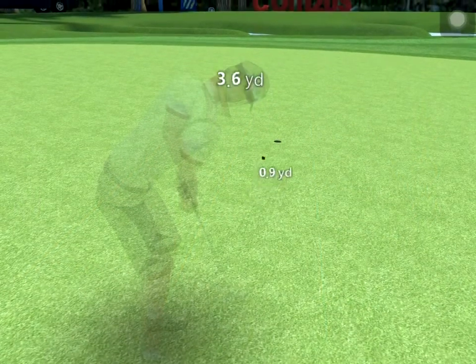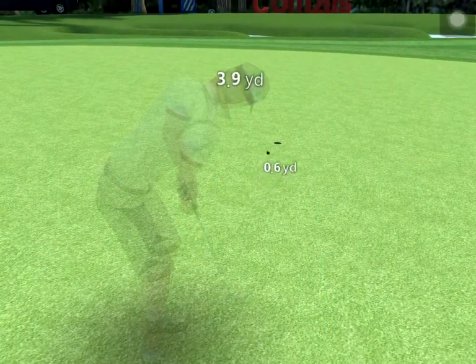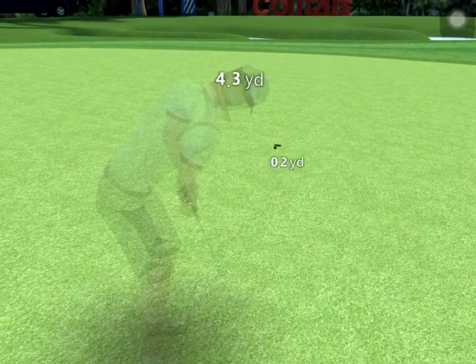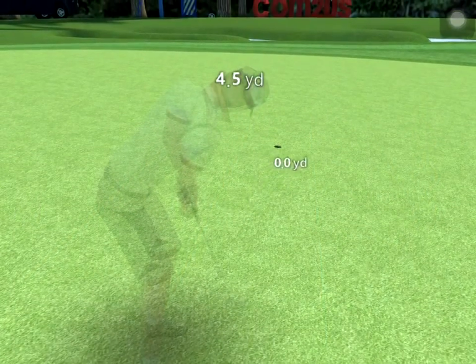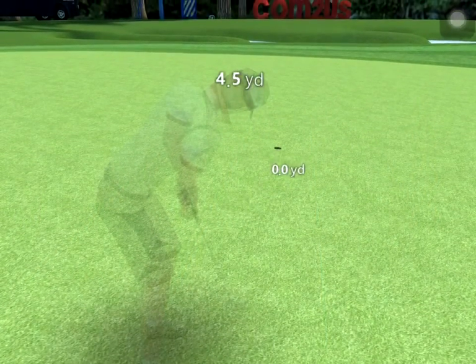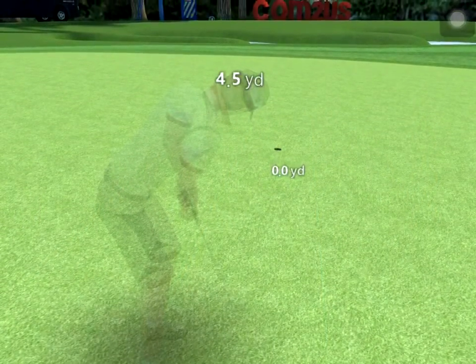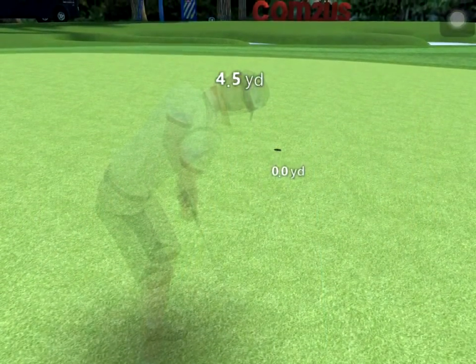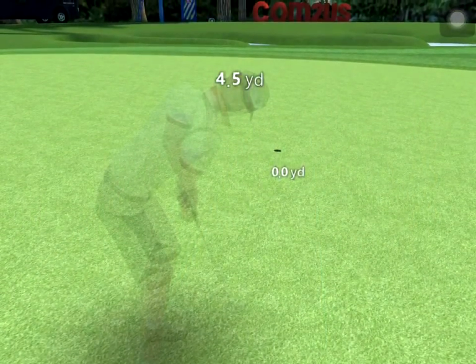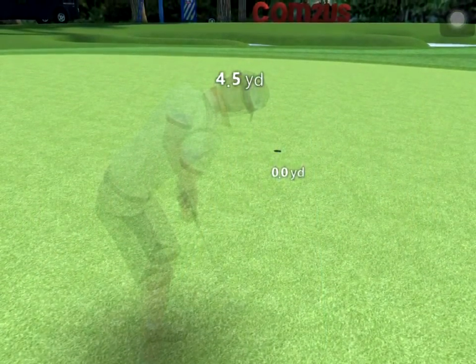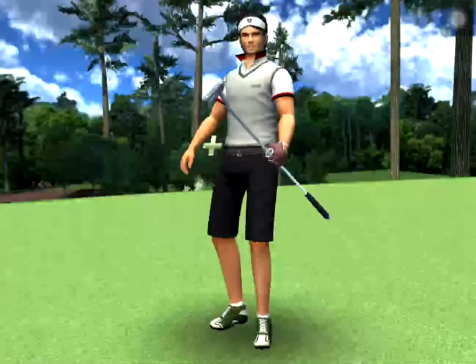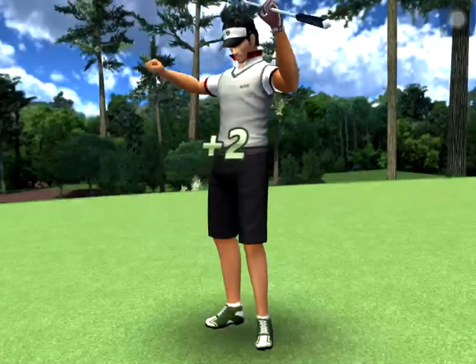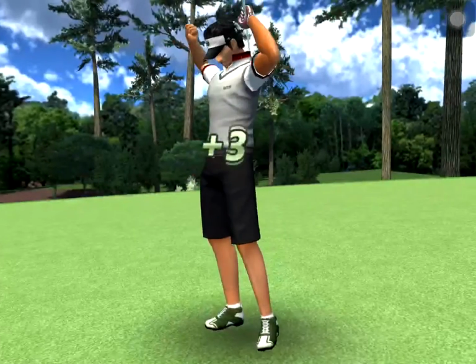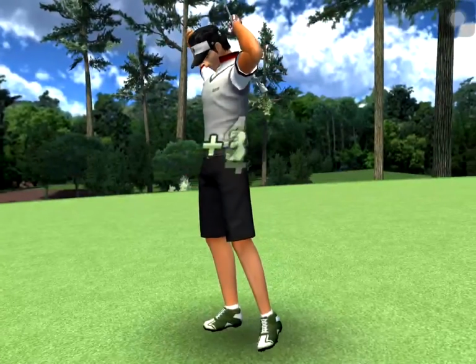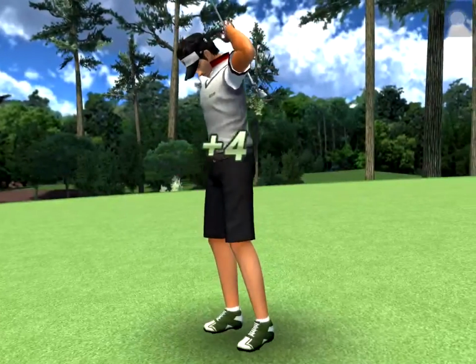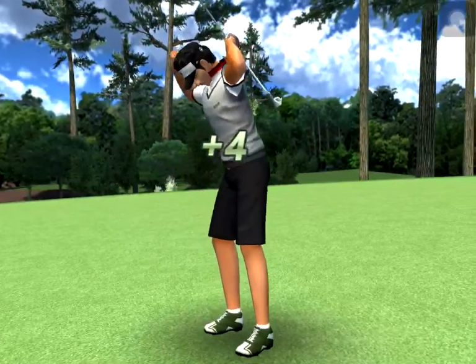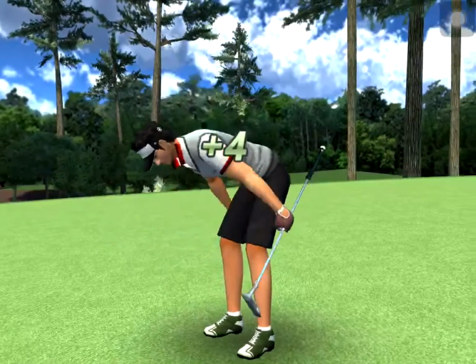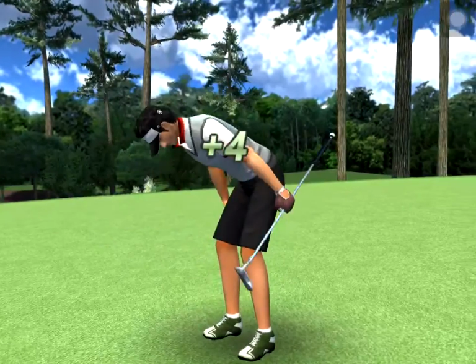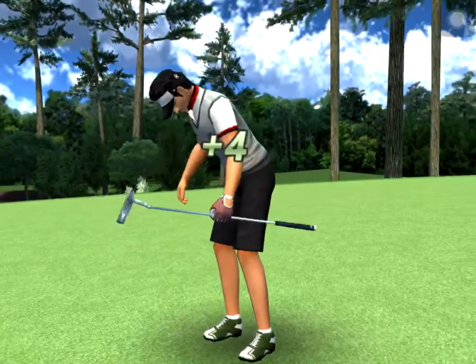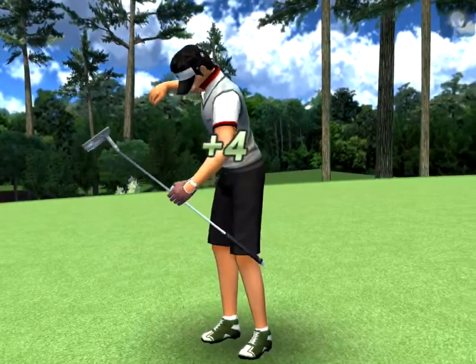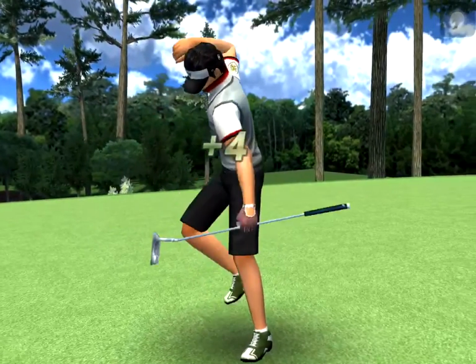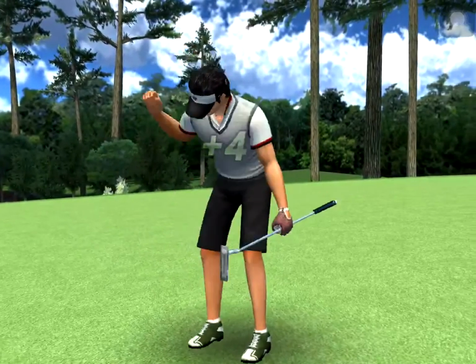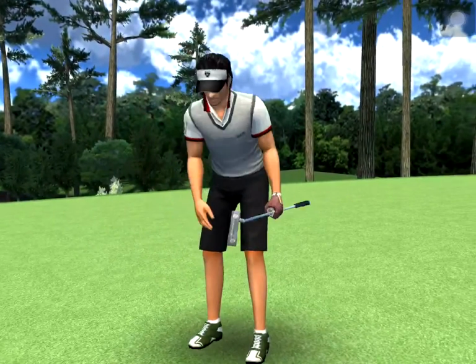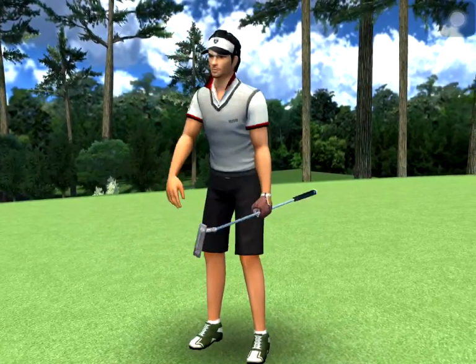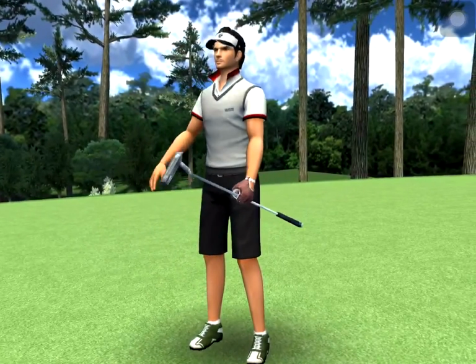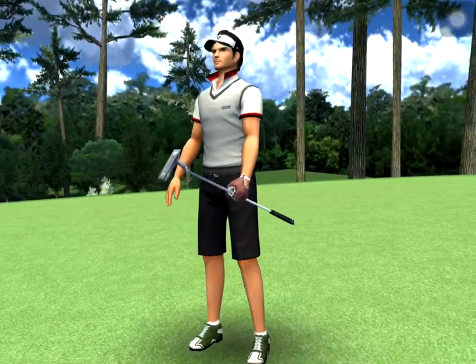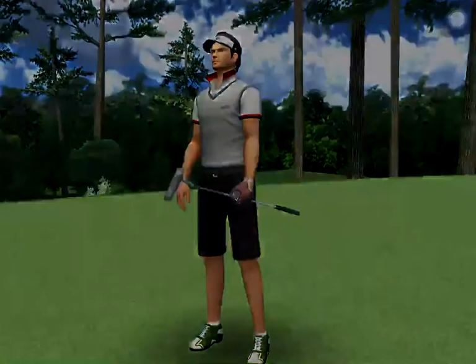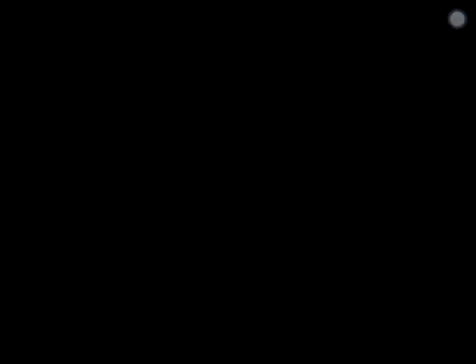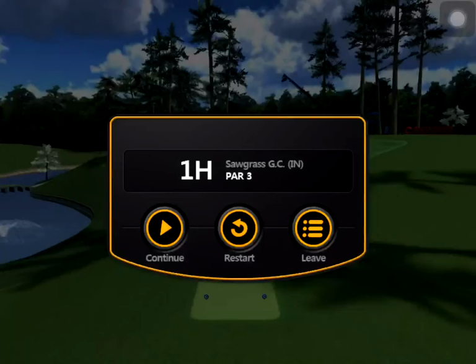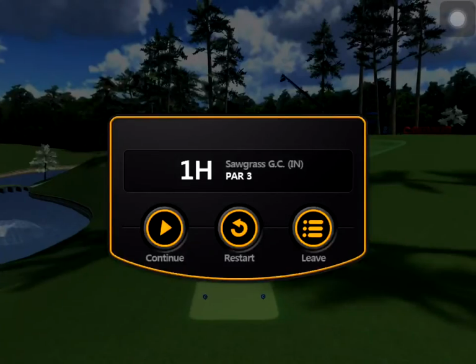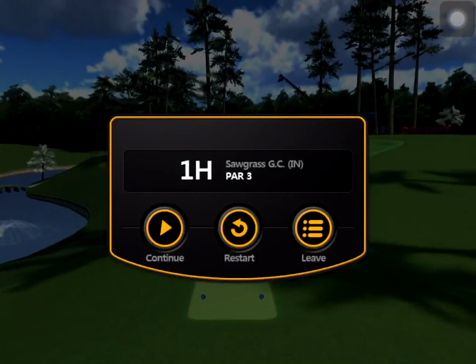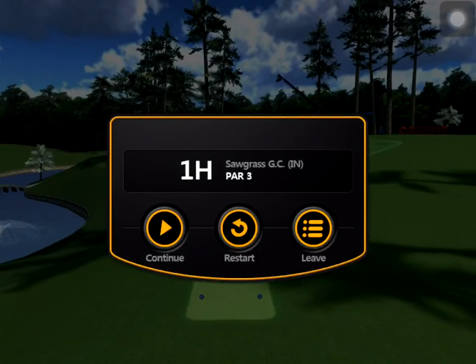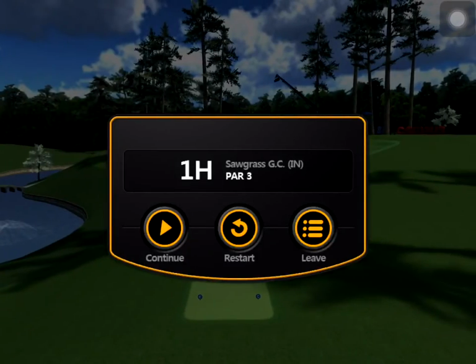The ball comes and it ends up in the cup. Yeah, plus four — I needed to put the ball in position first.